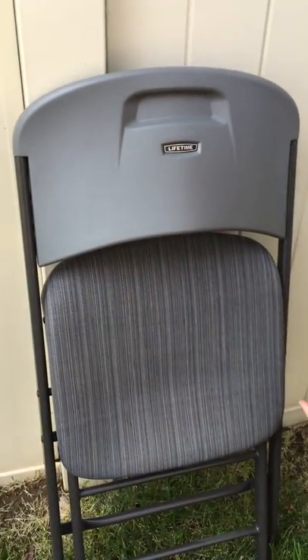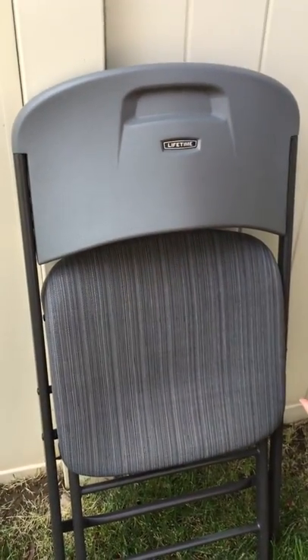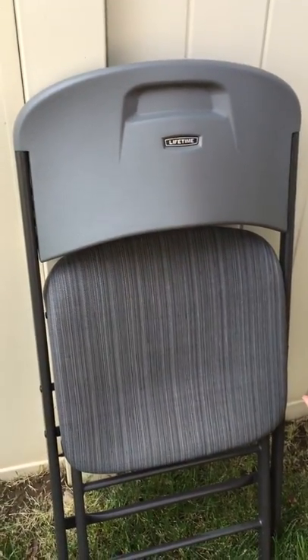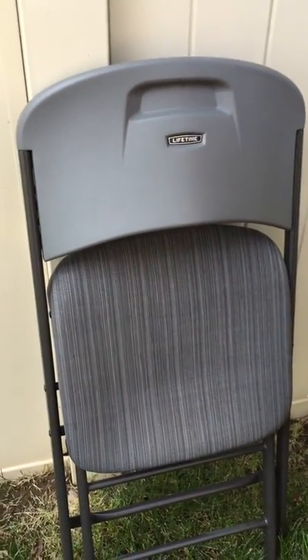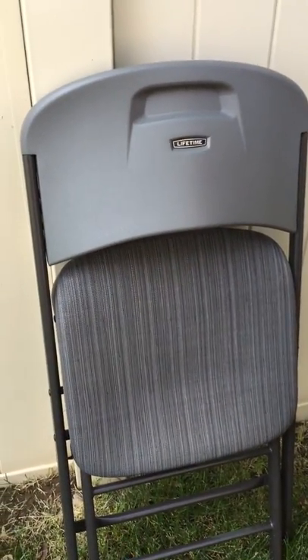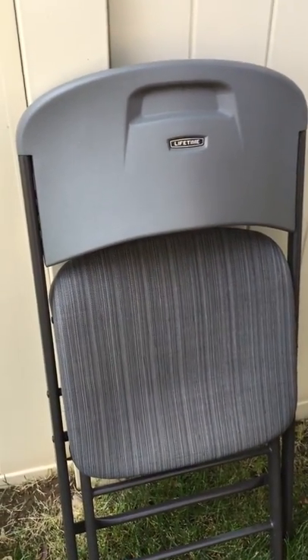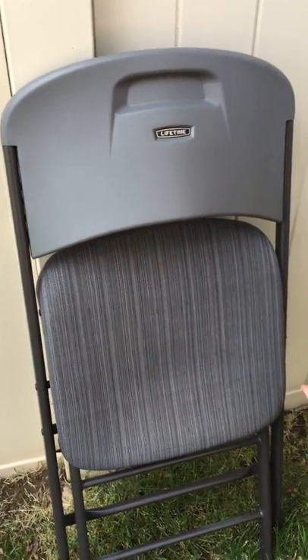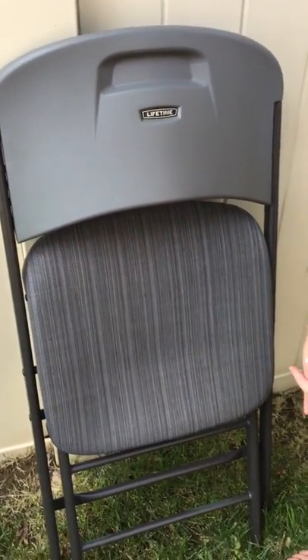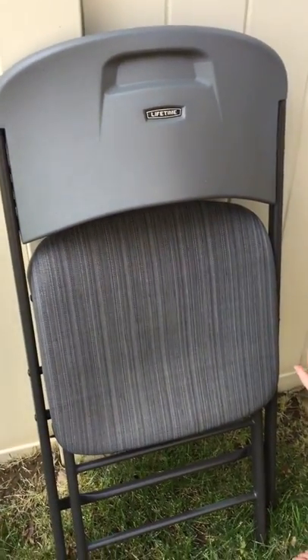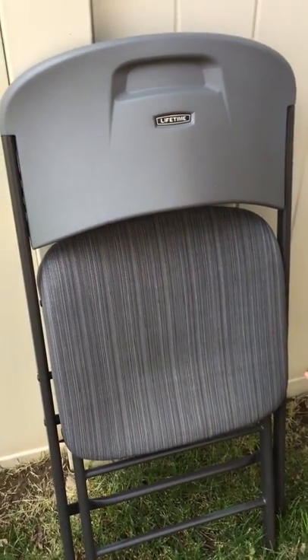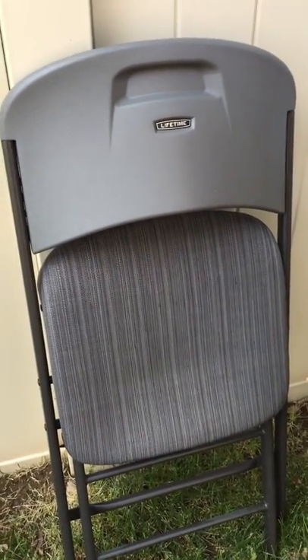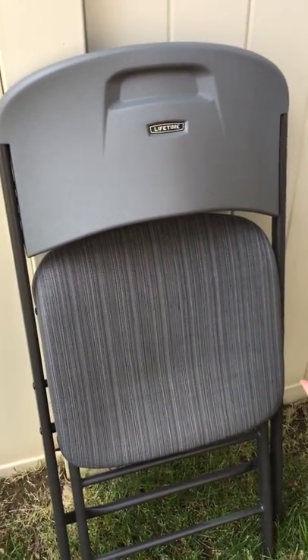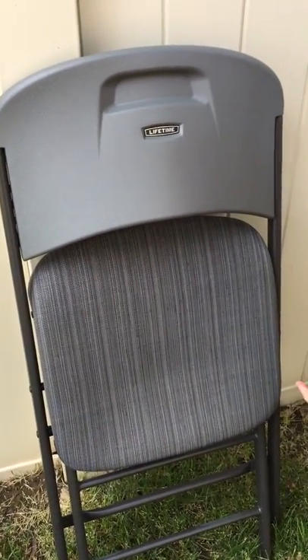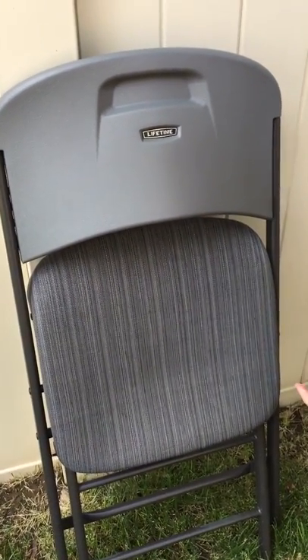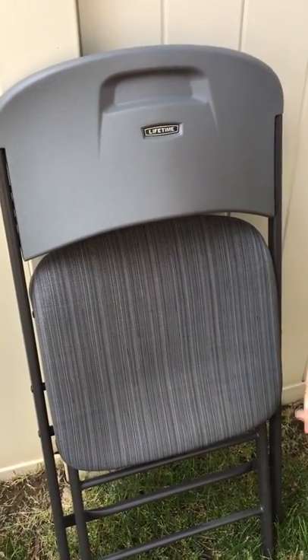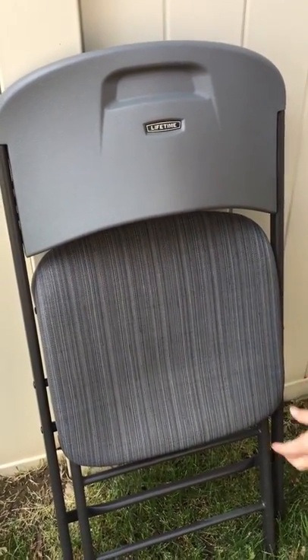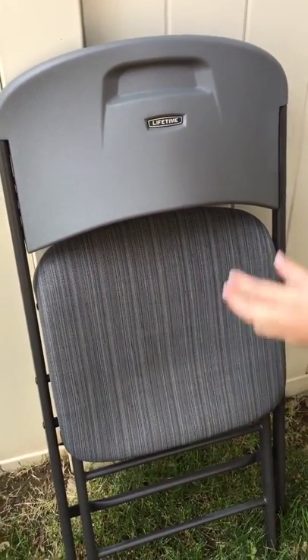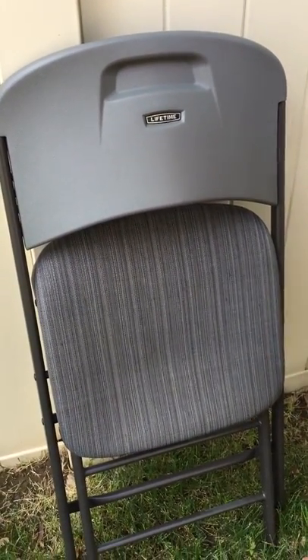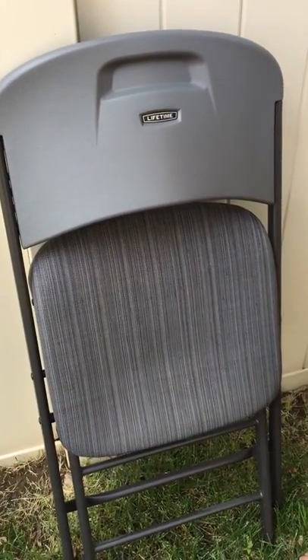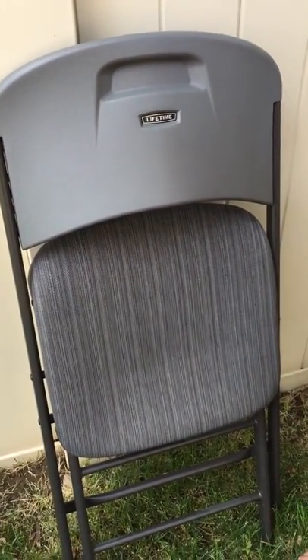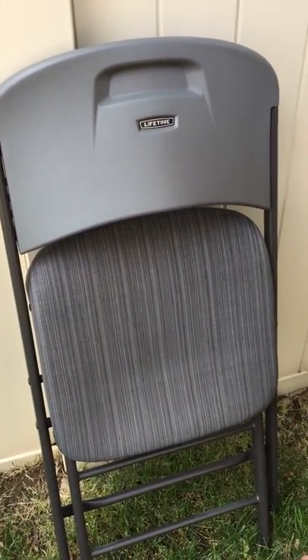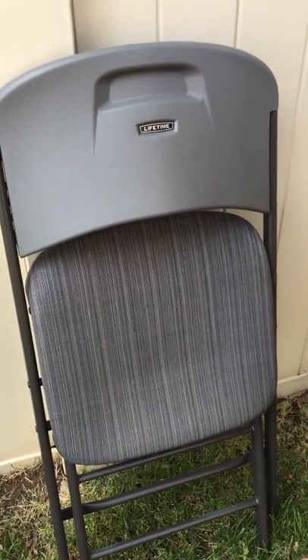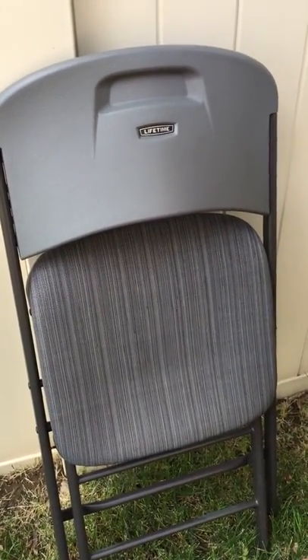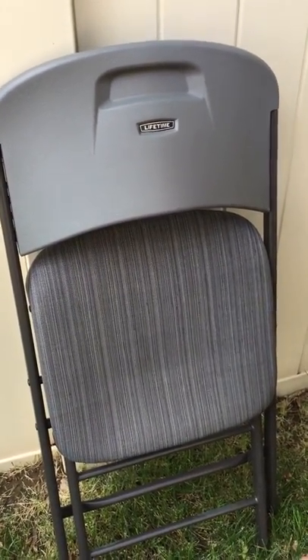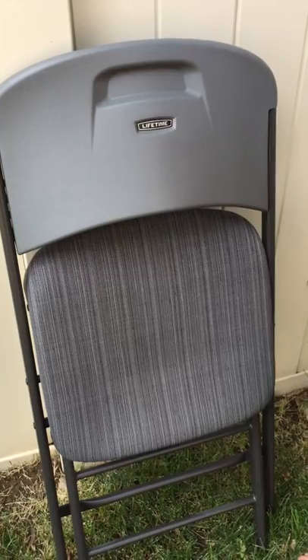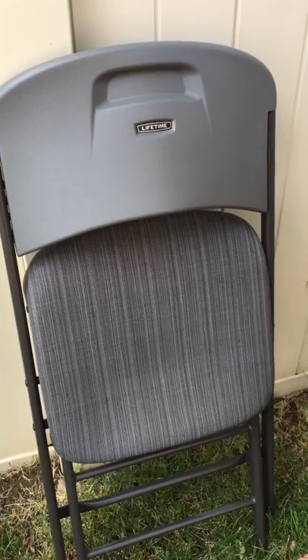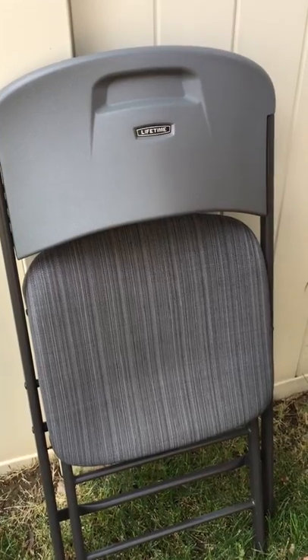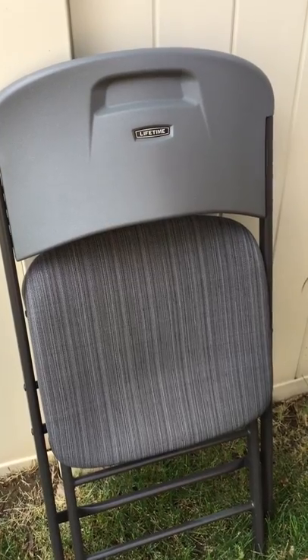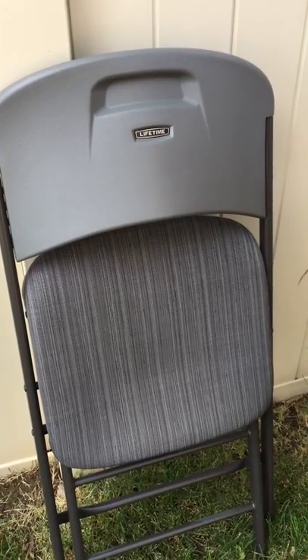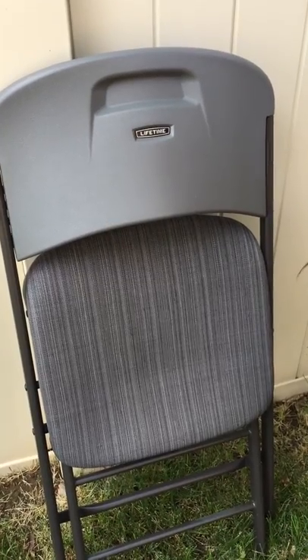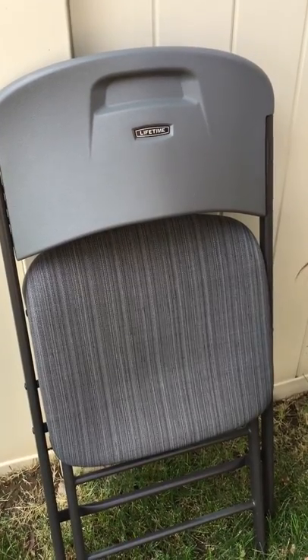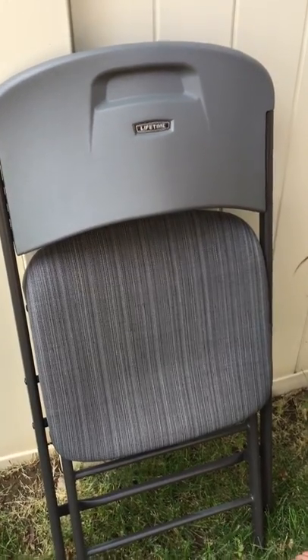I'll update the review if we find anything differently. But yeah, good chair — we're super excited to have it.